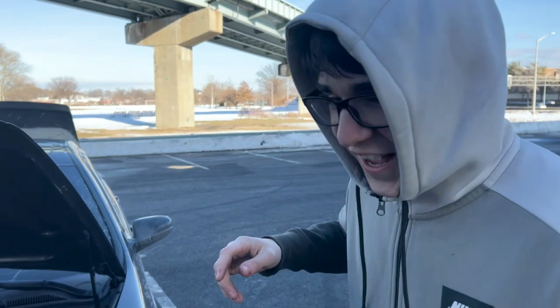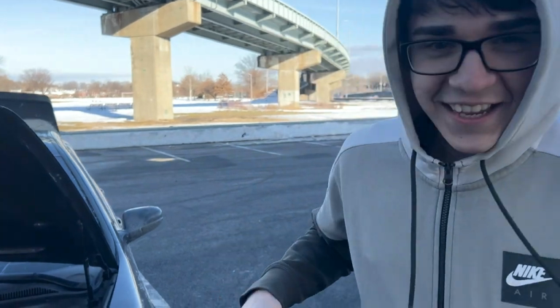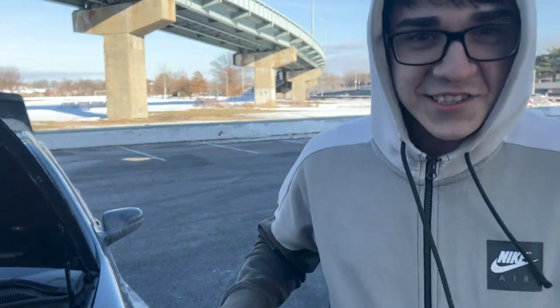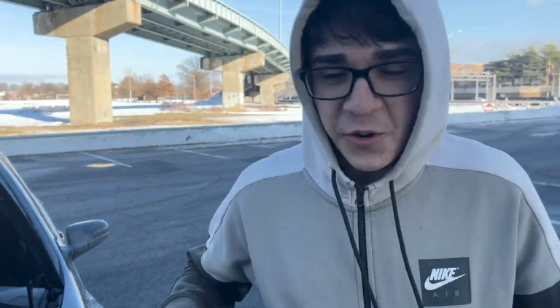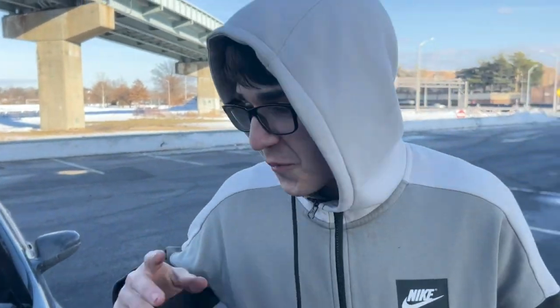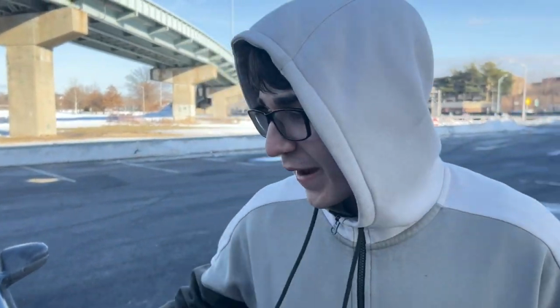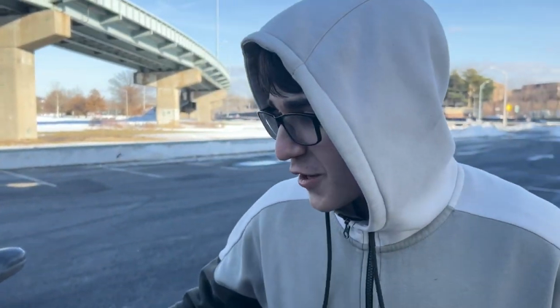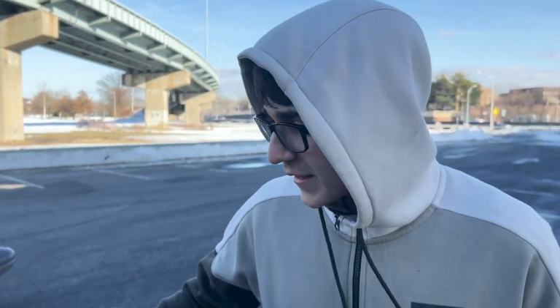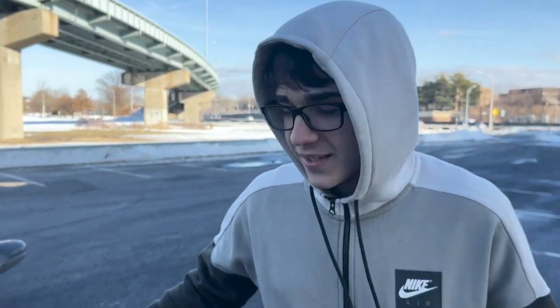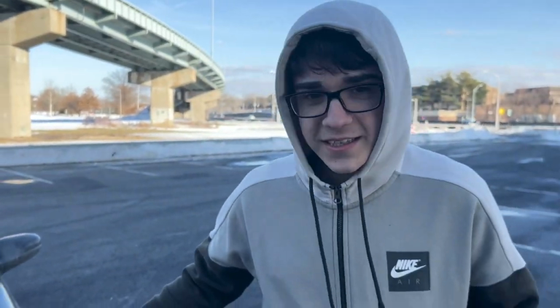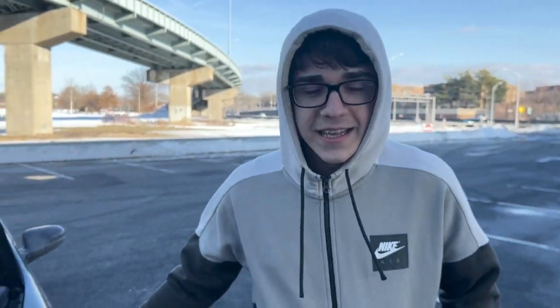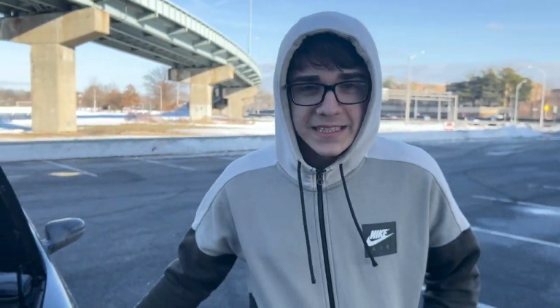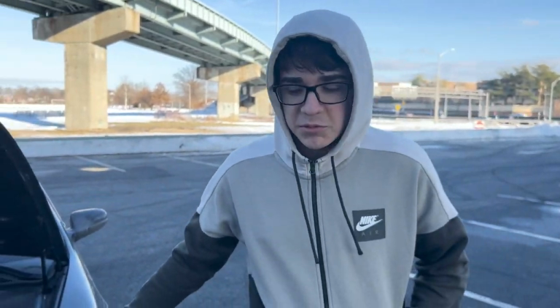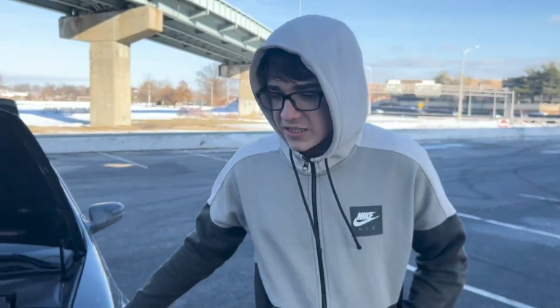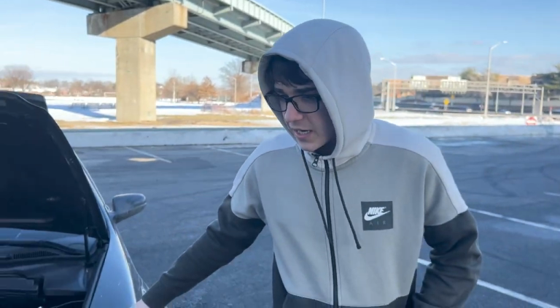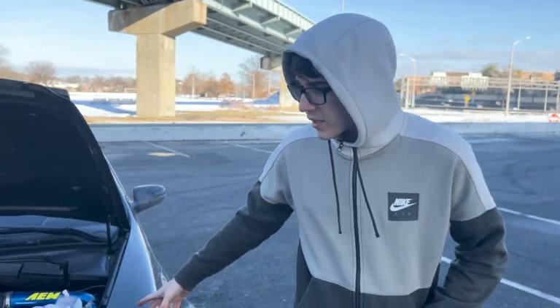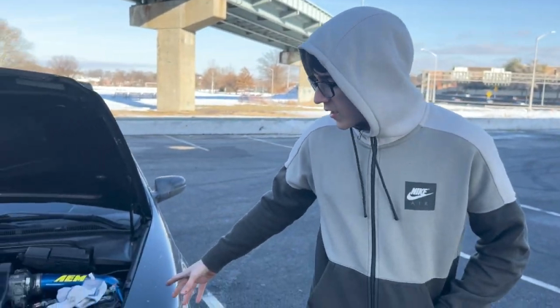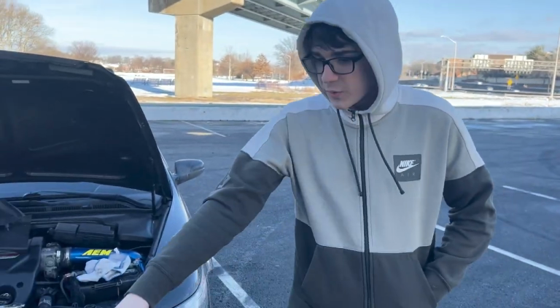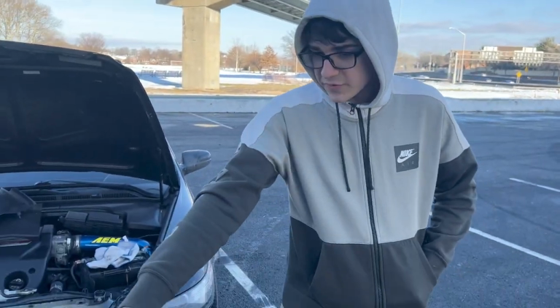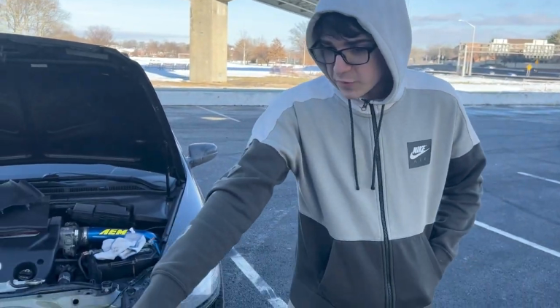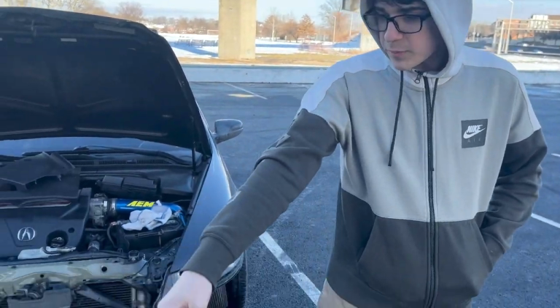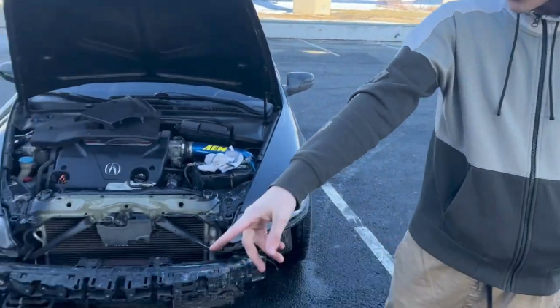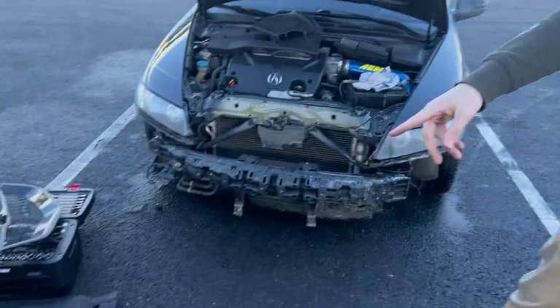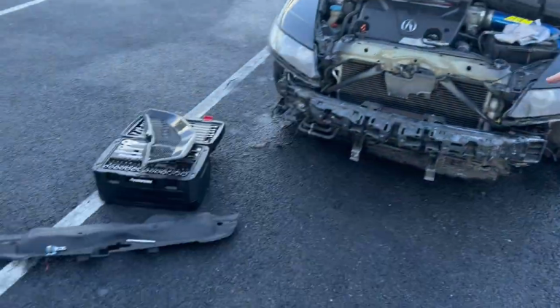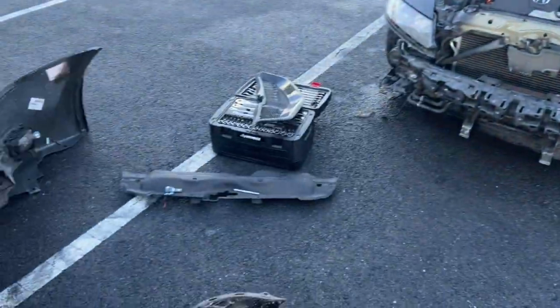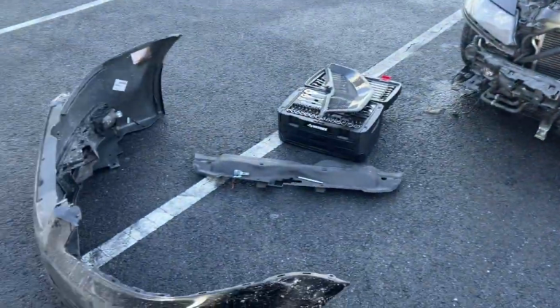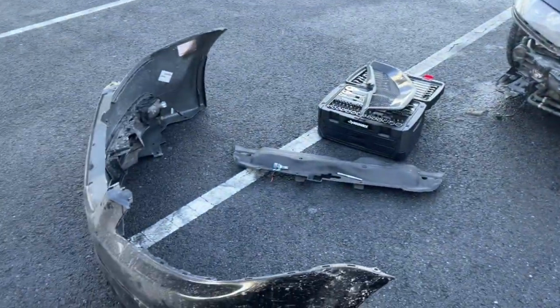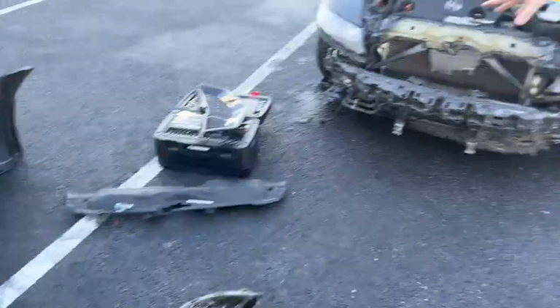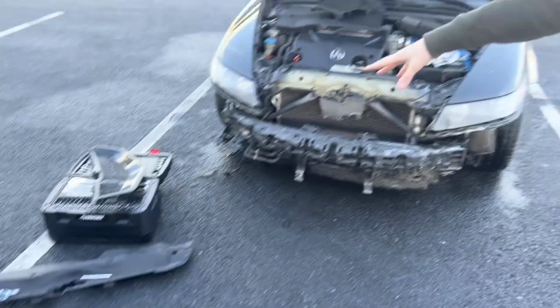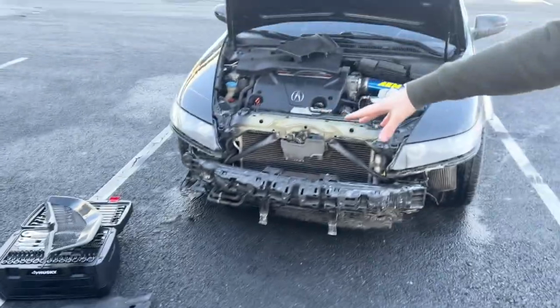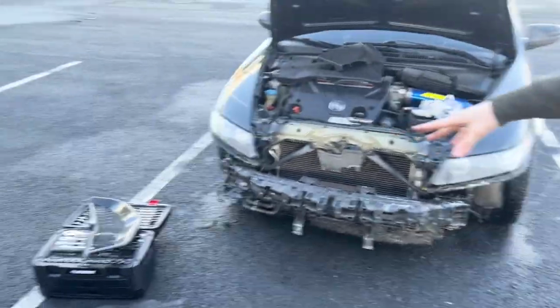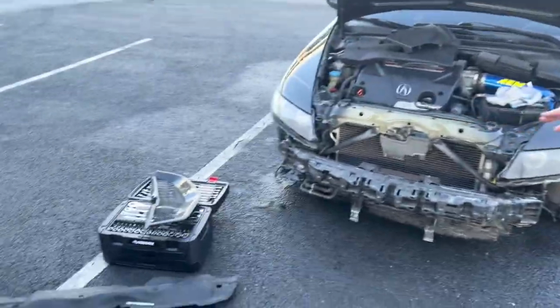Hi guys, so back here with the TL again. We got the front bumper off as you guys can check, and the grill obviously.